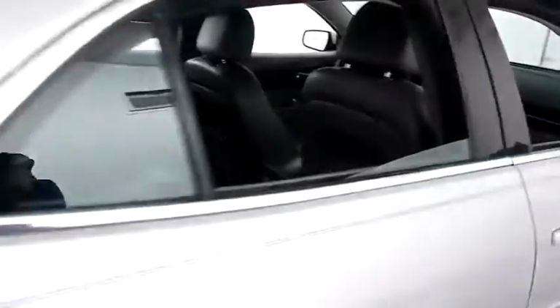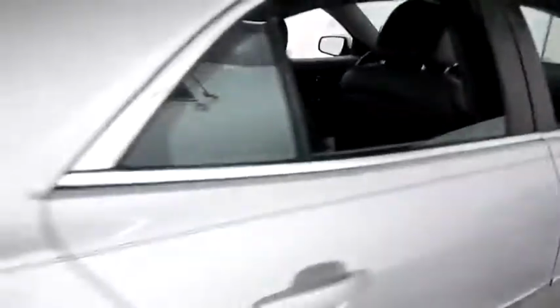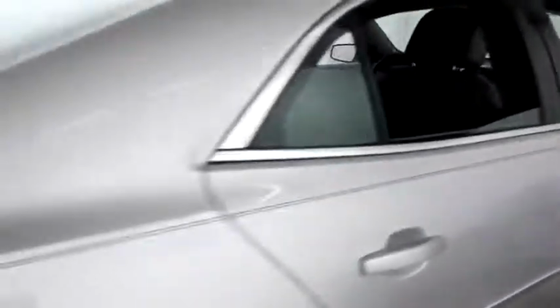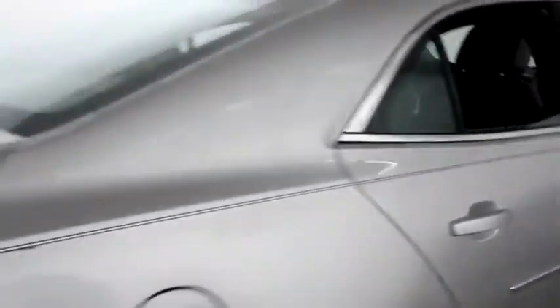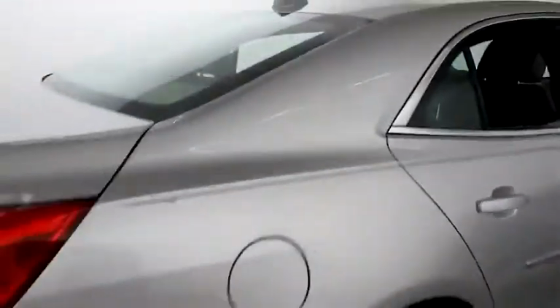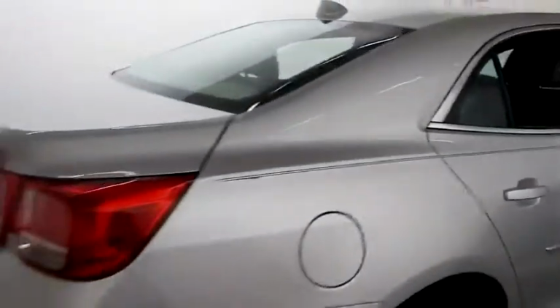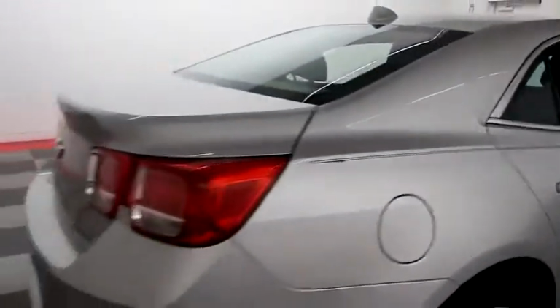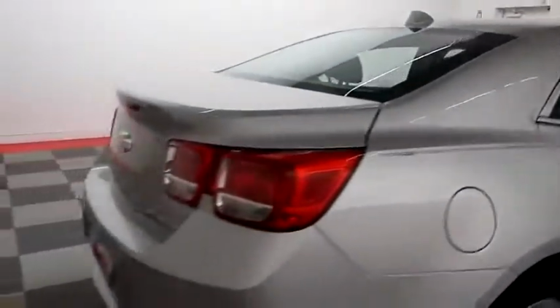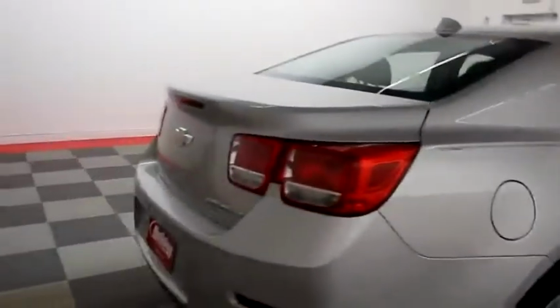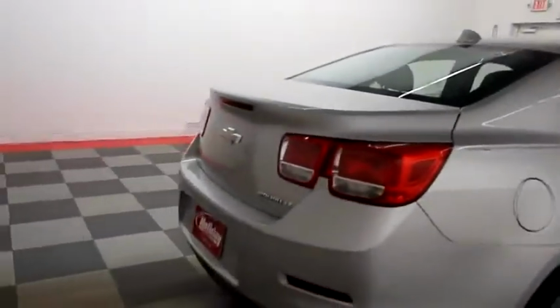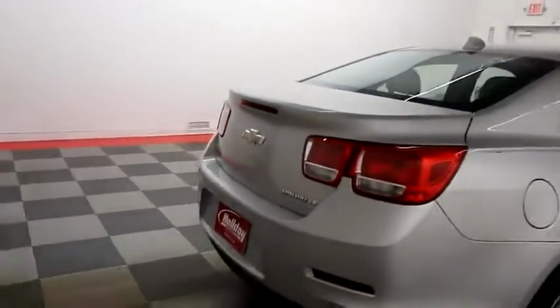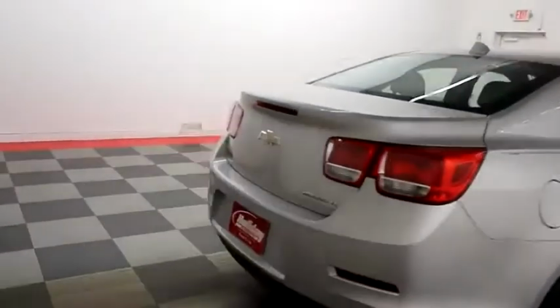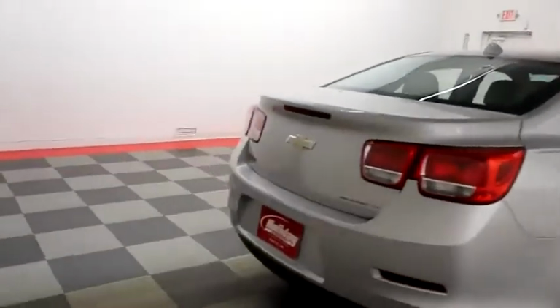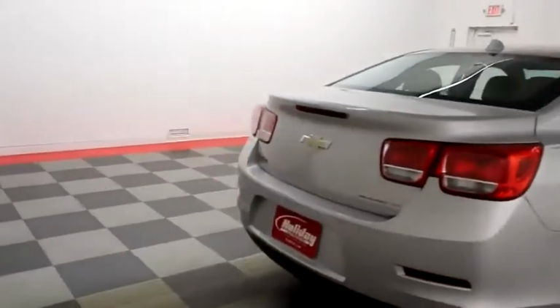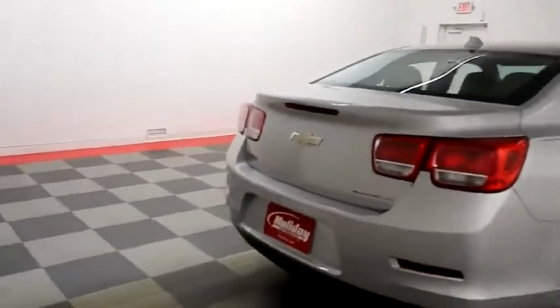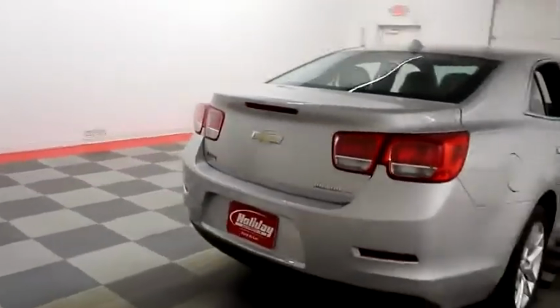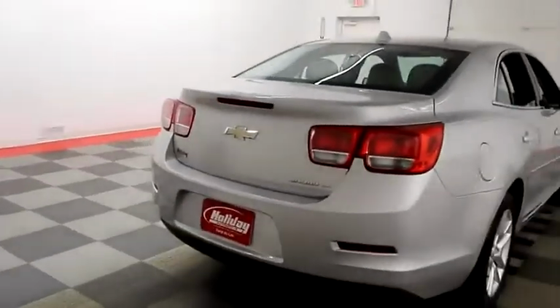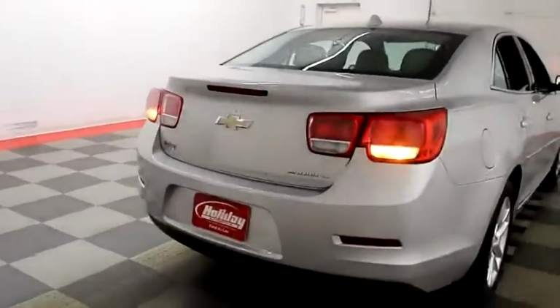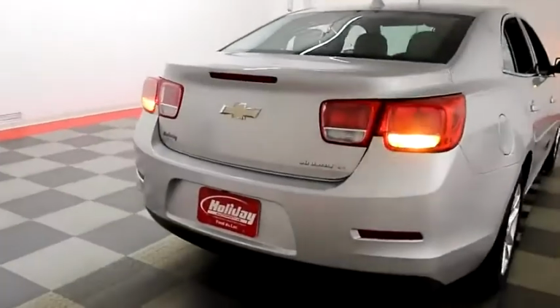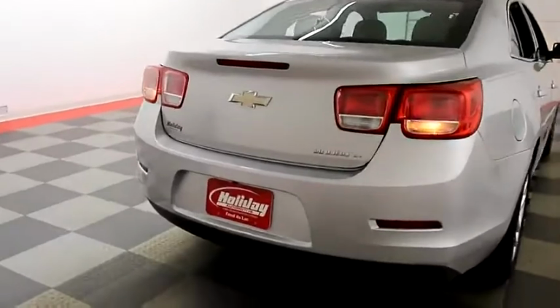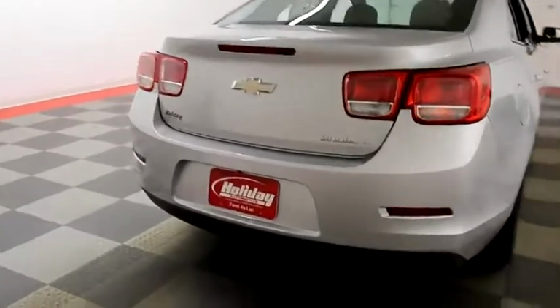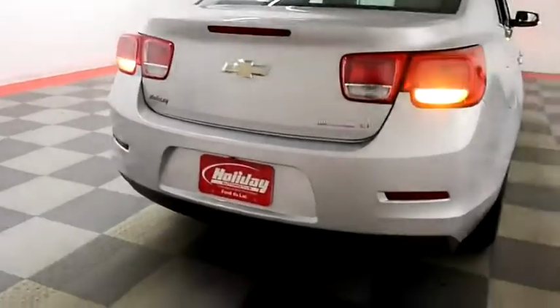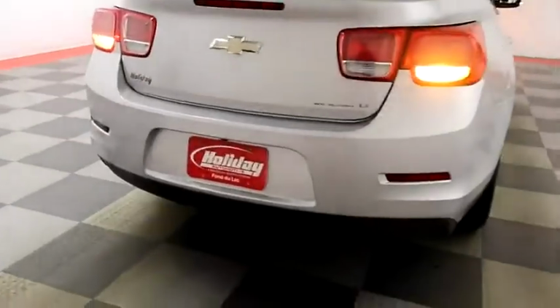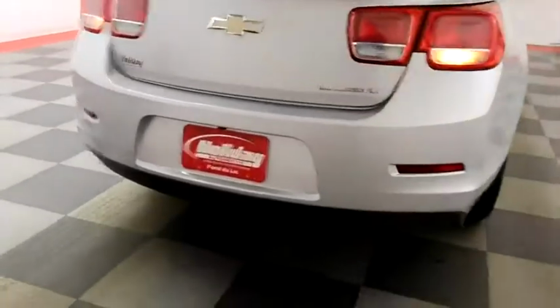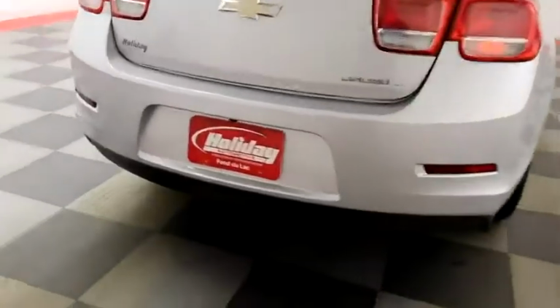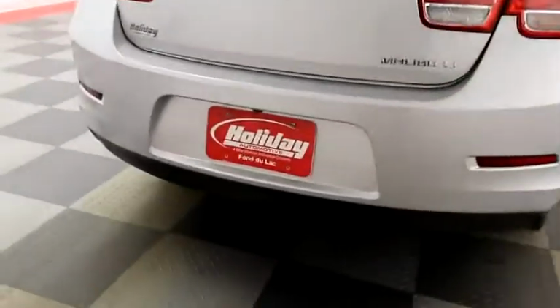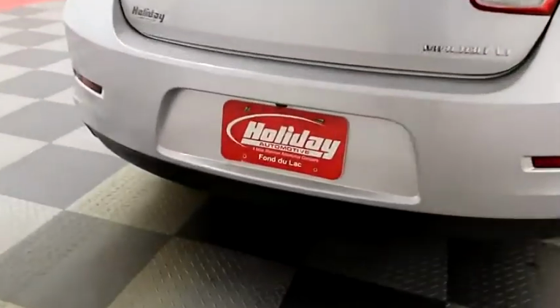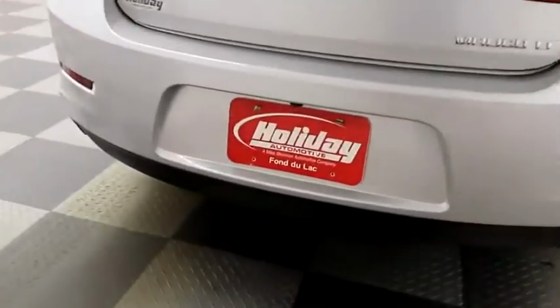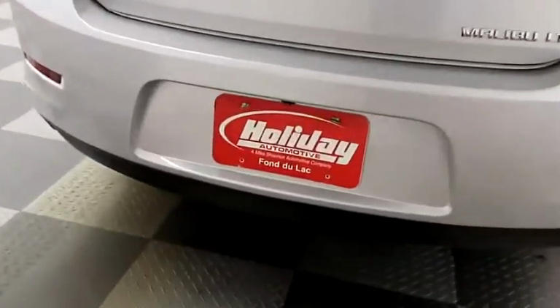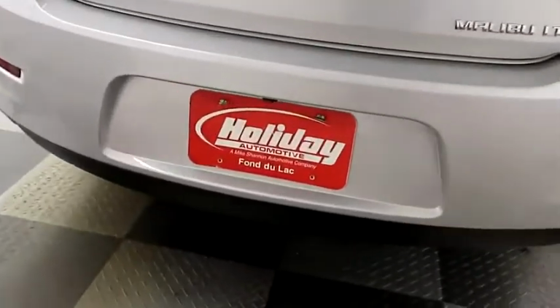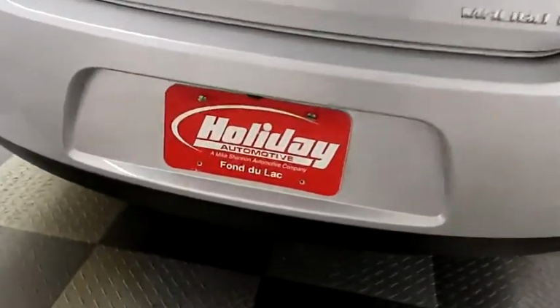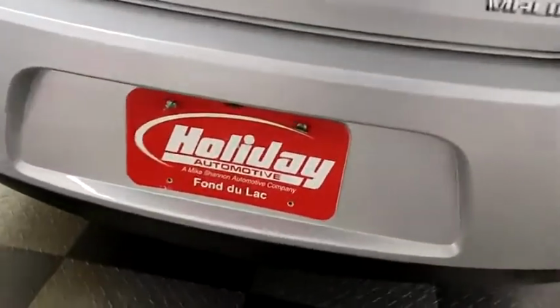One more look down the passenger side, then swinging around to the back end. You have a rear backup camera on the back.